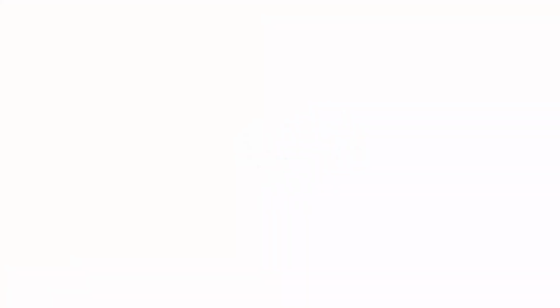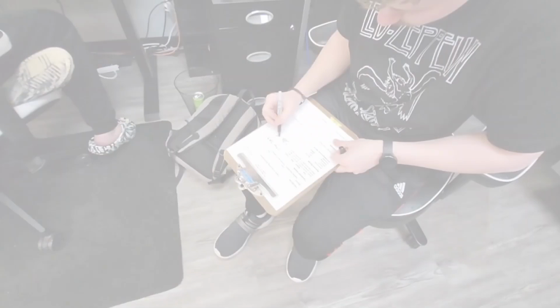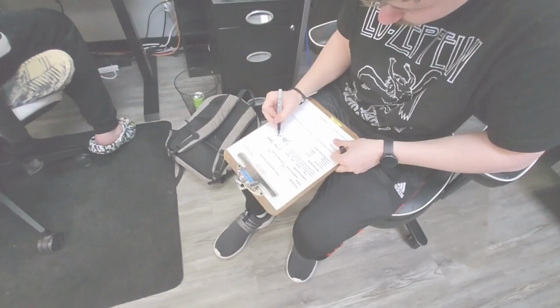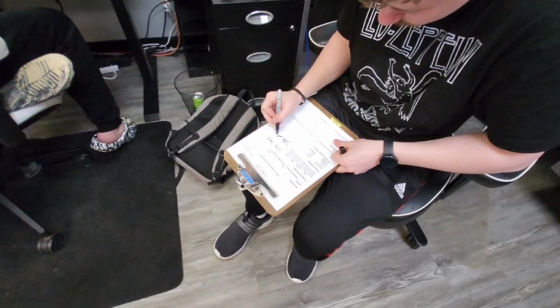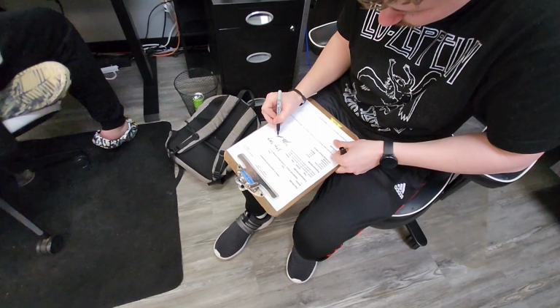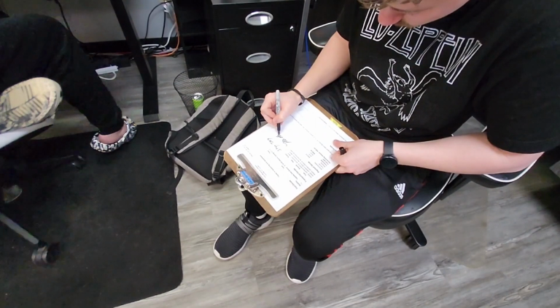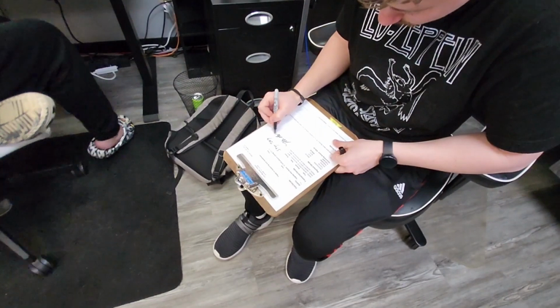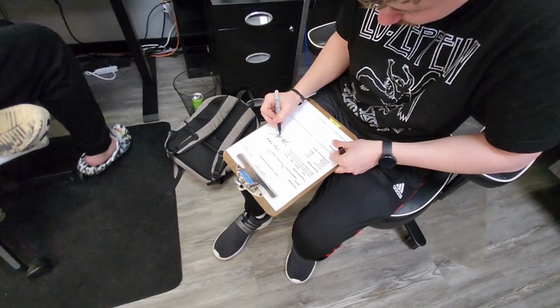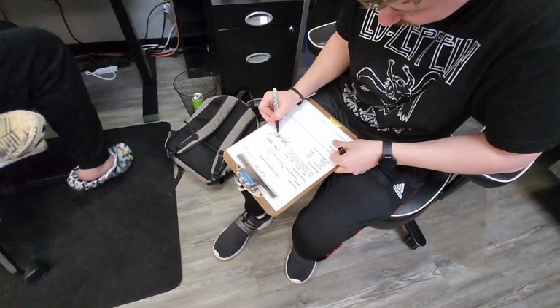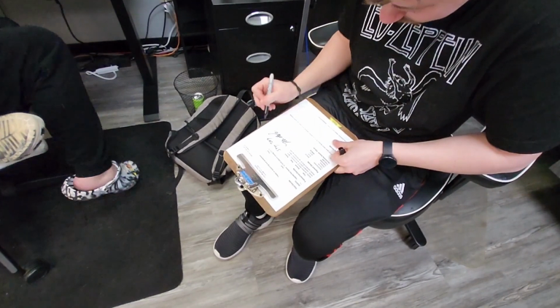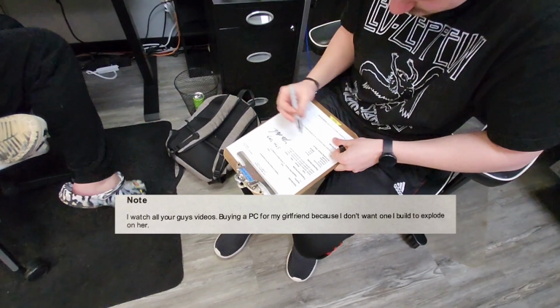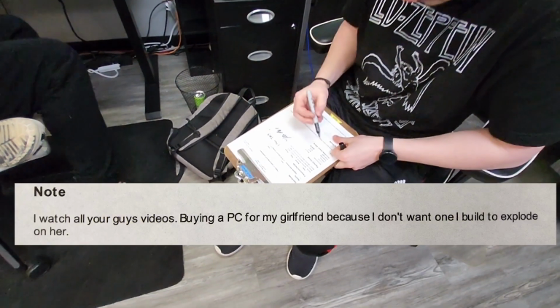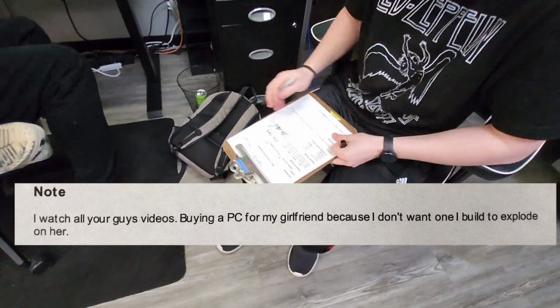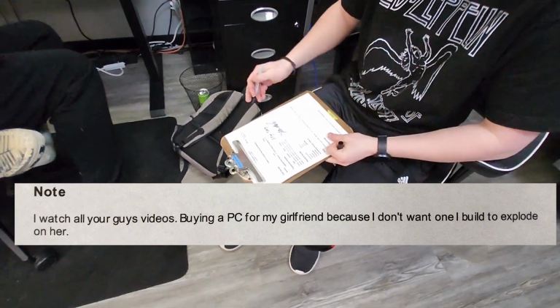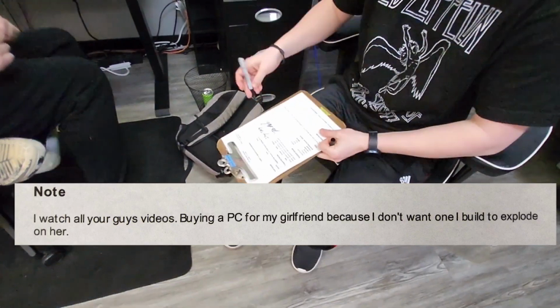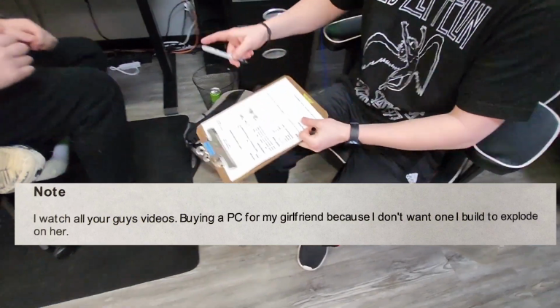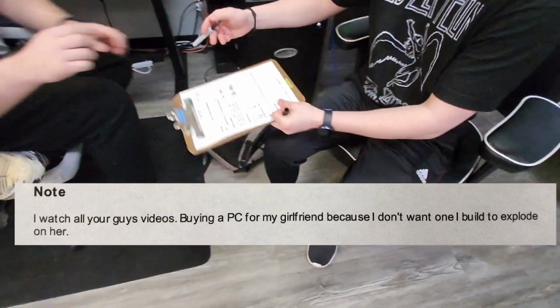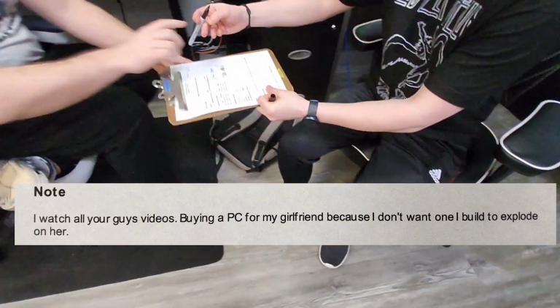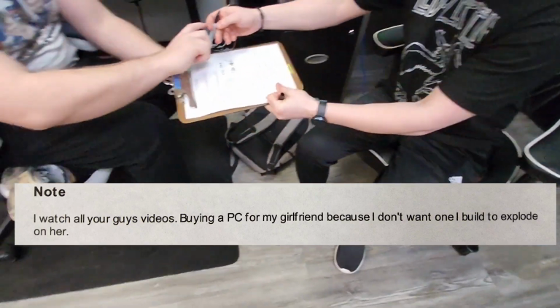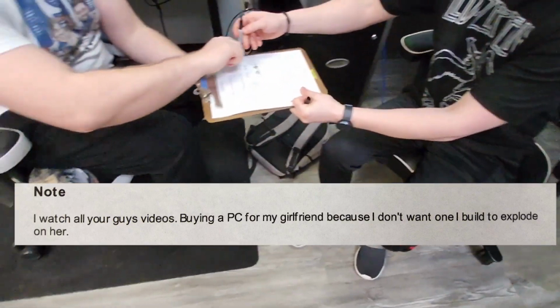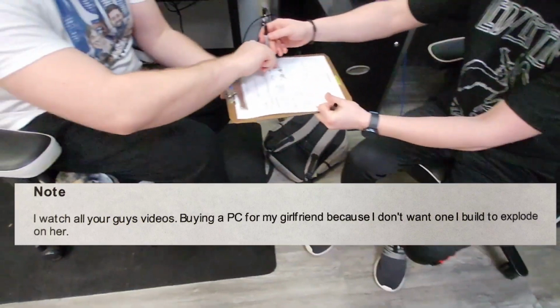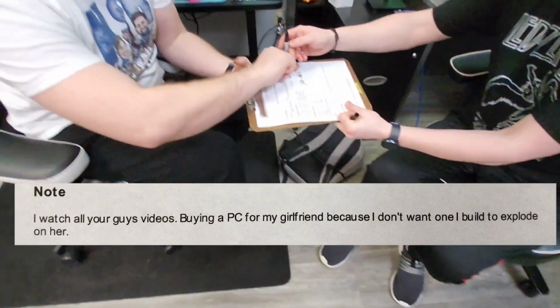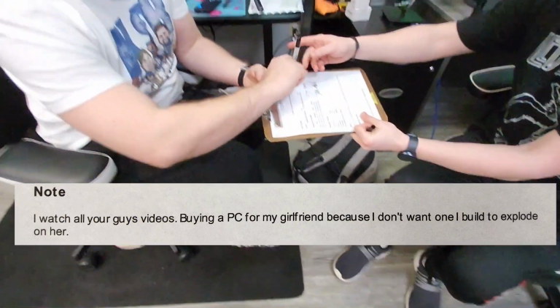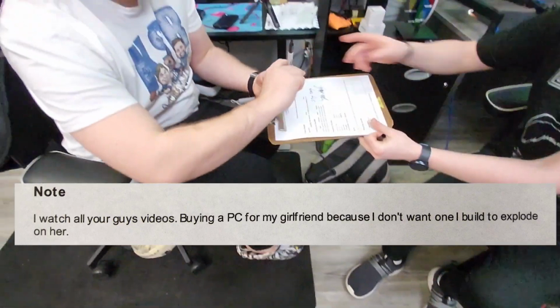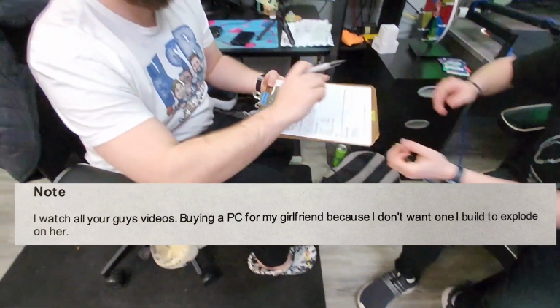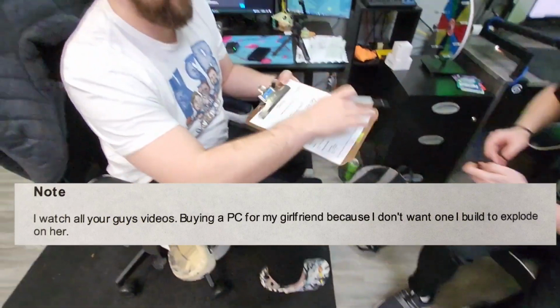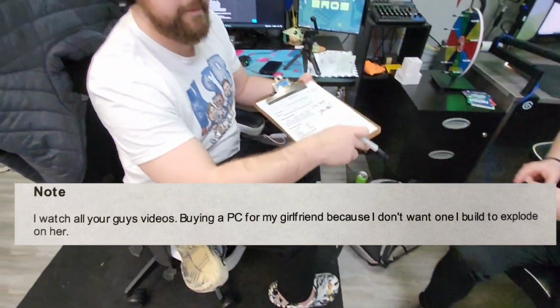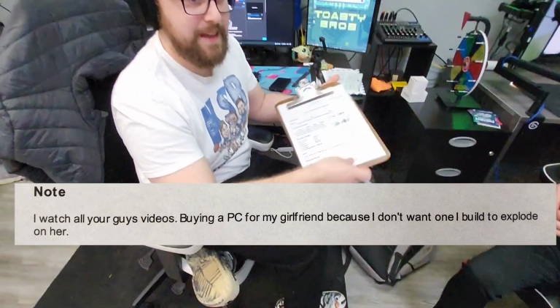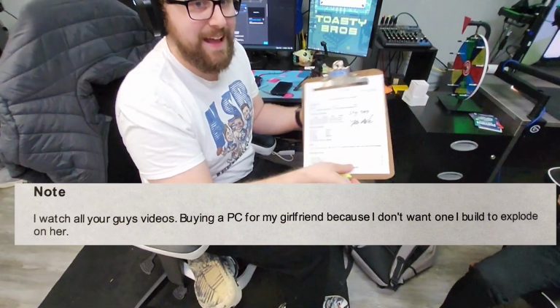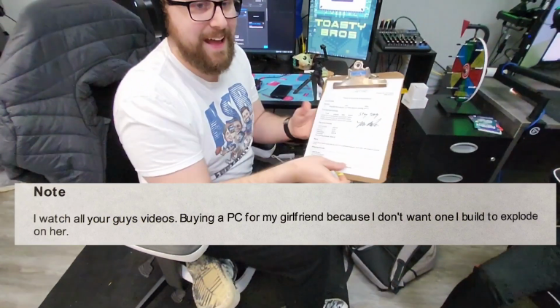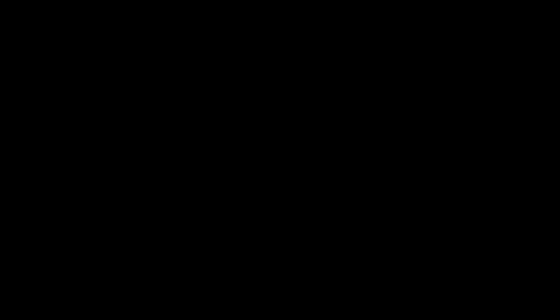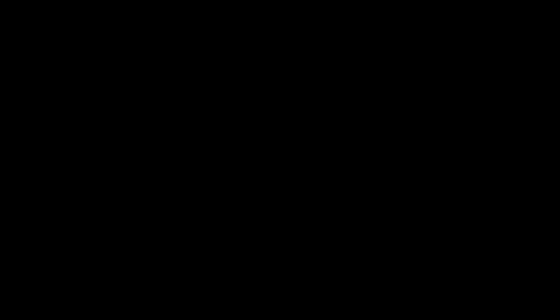The customer sent us this message that we thought was really funny: 'Don't worry, this one won't explode.'